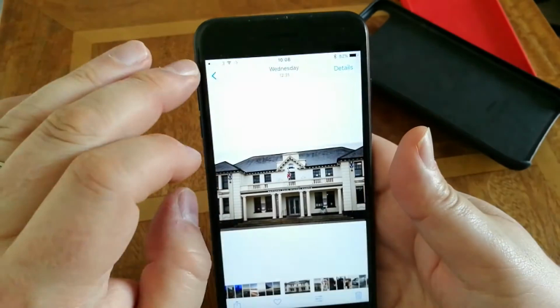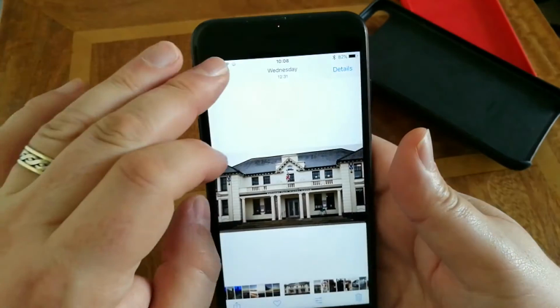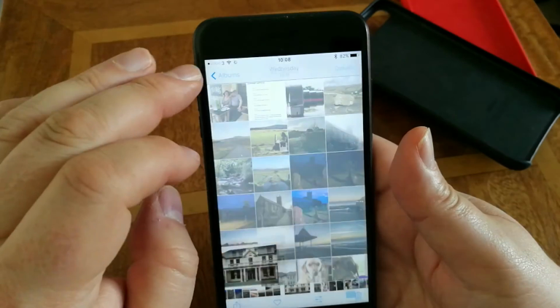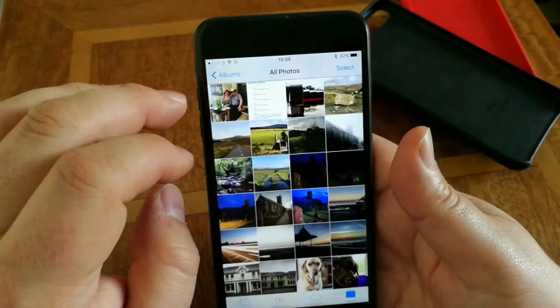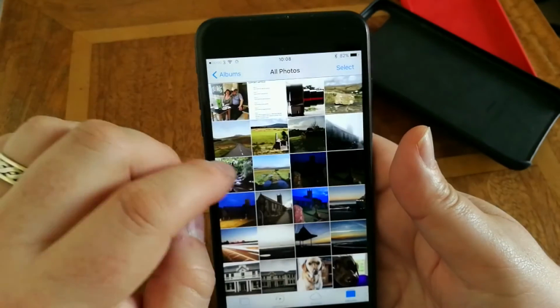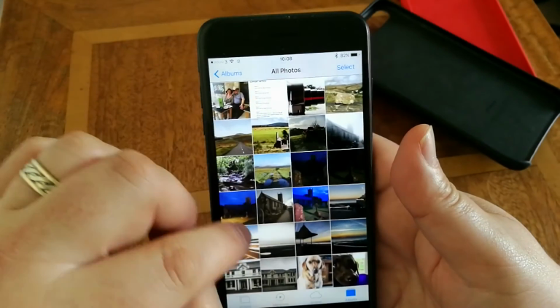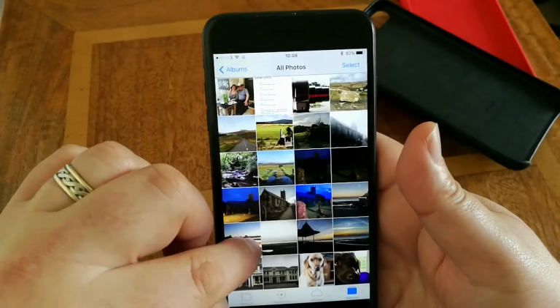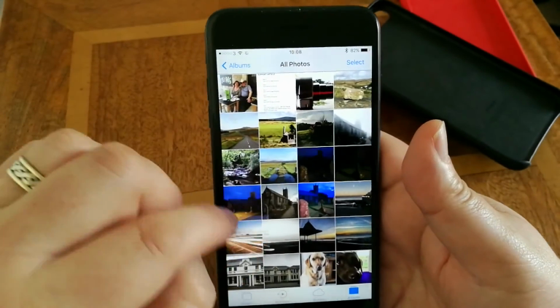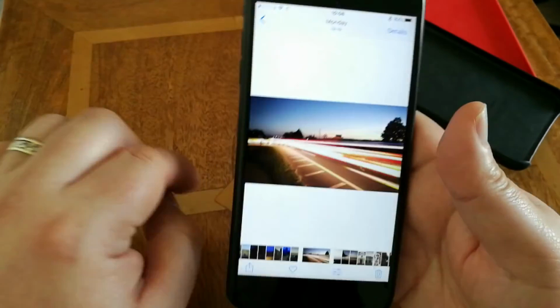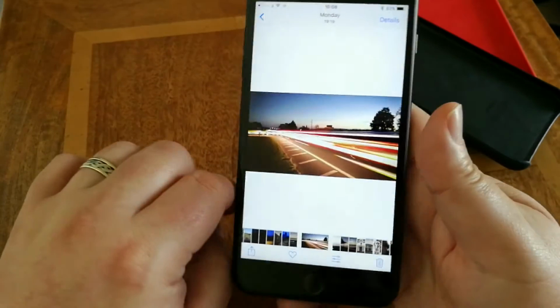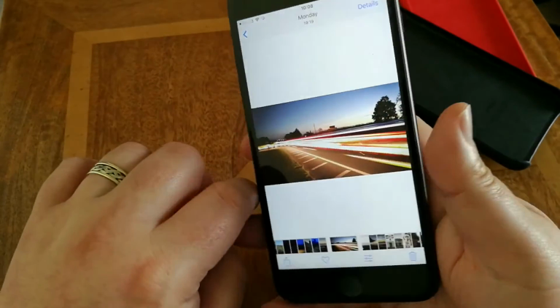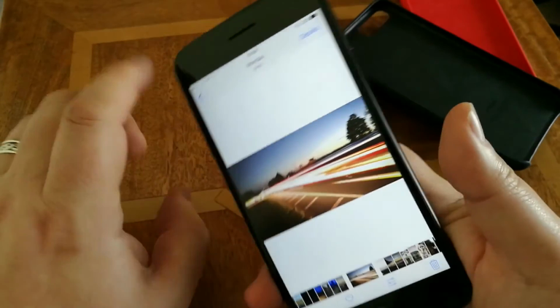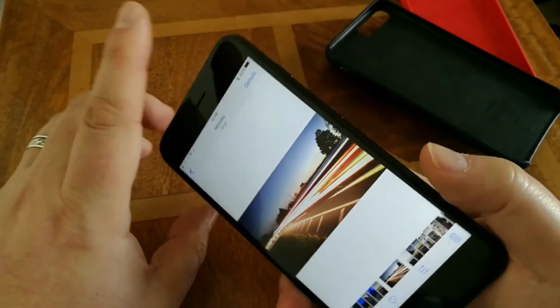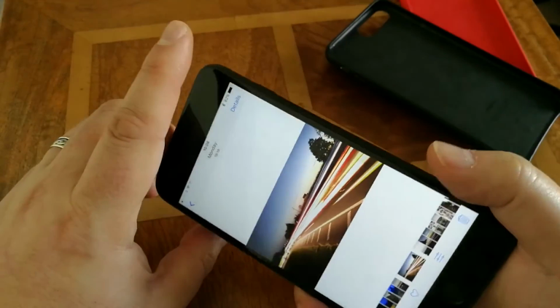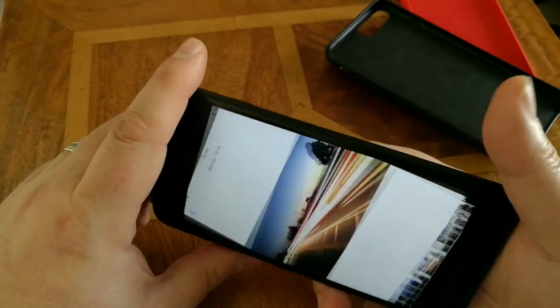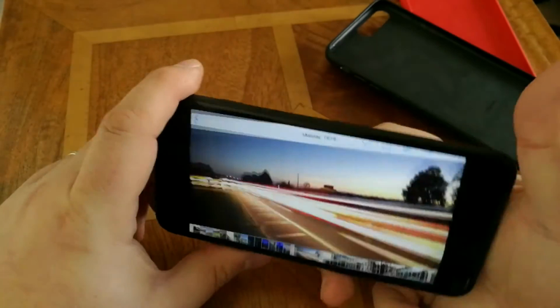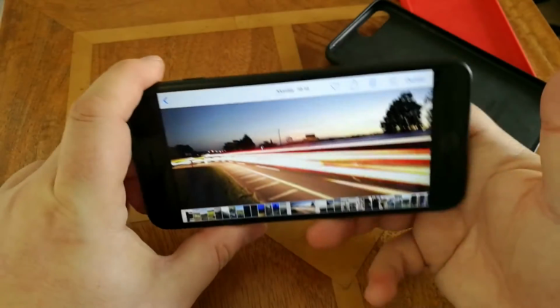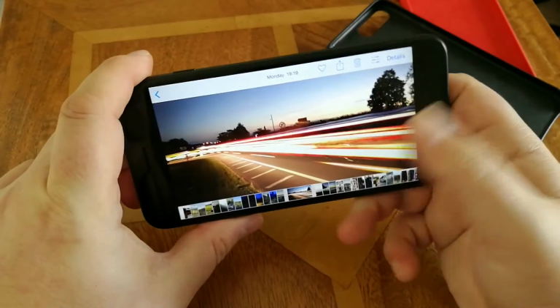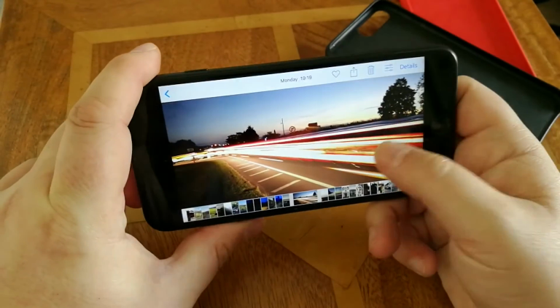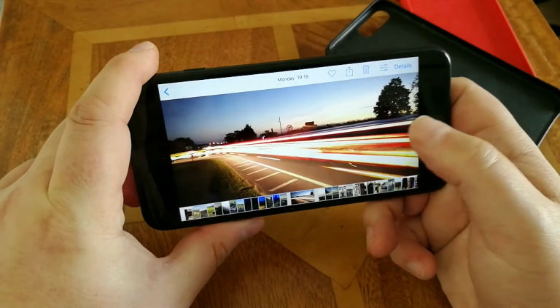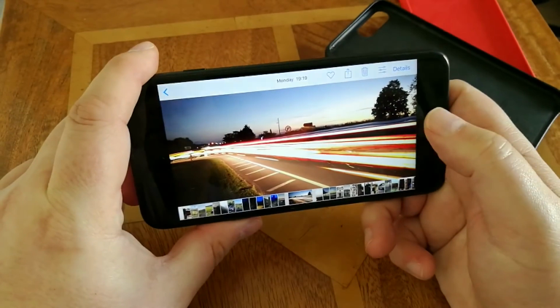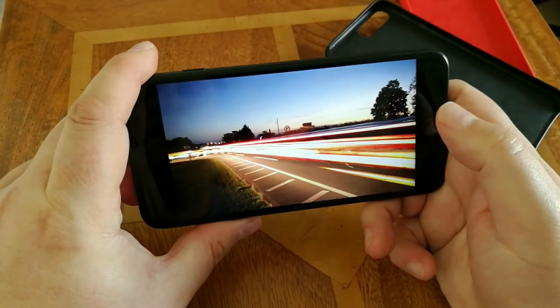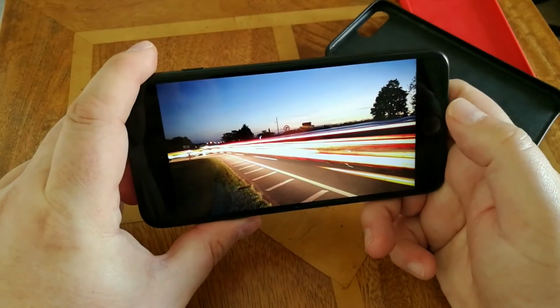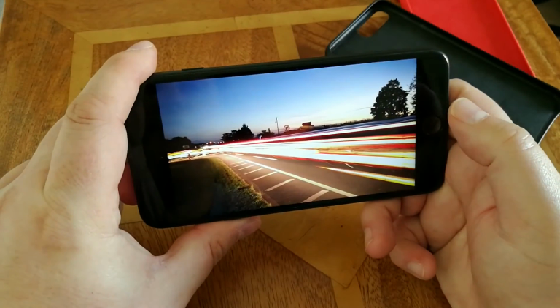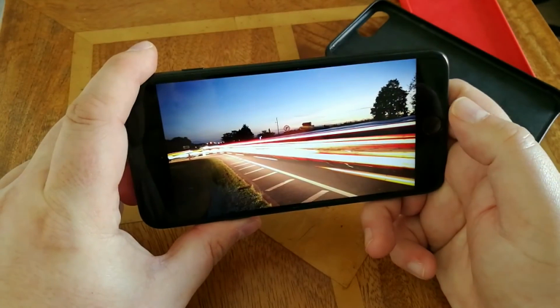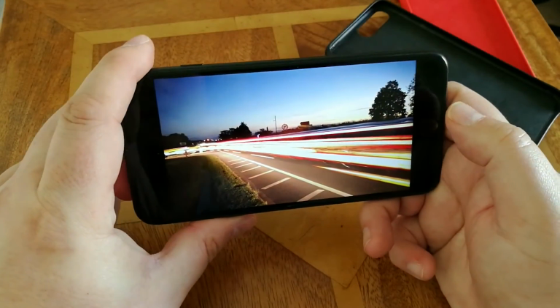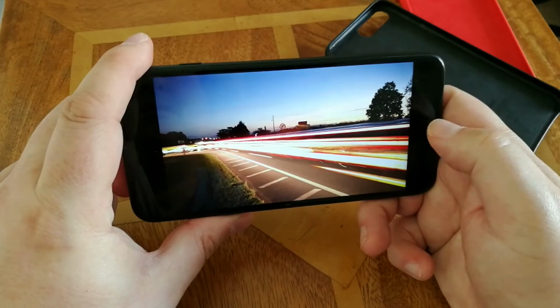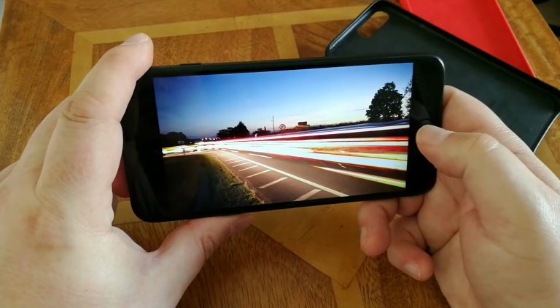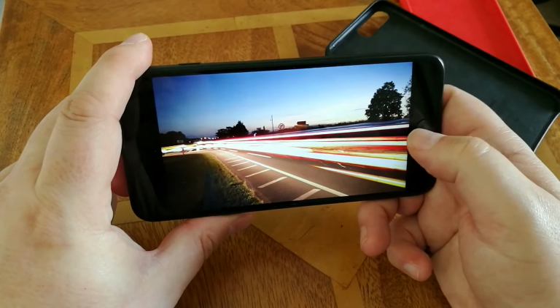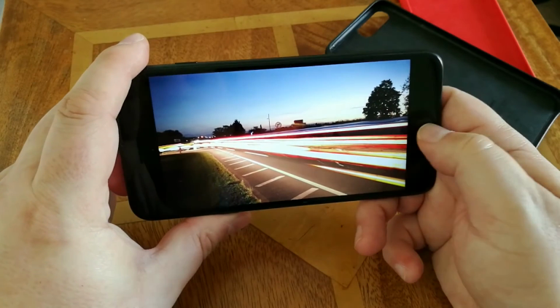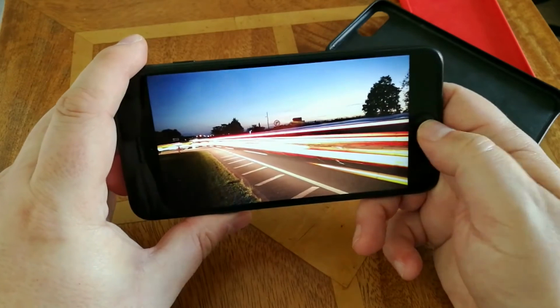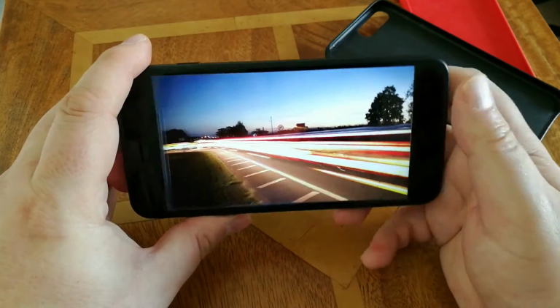I mentioned Nightcap Pro for doing light trails — that's one that does really well.